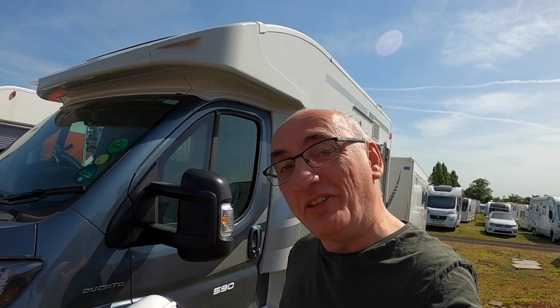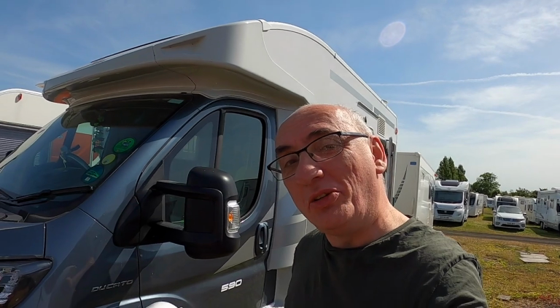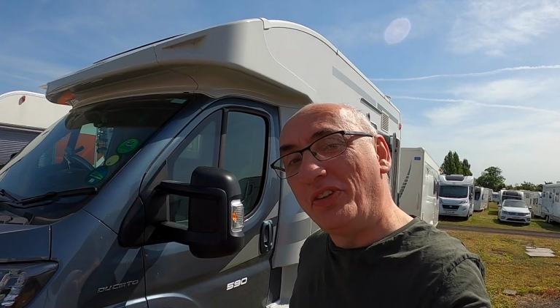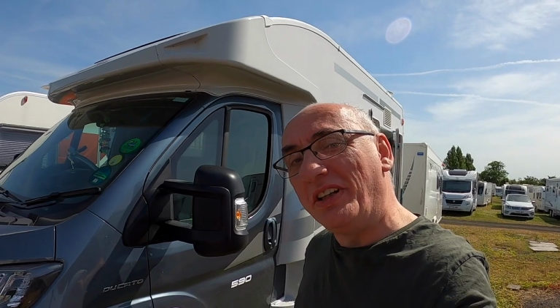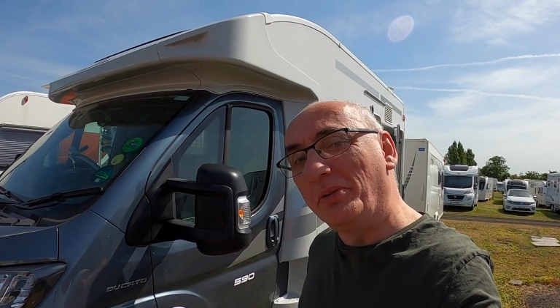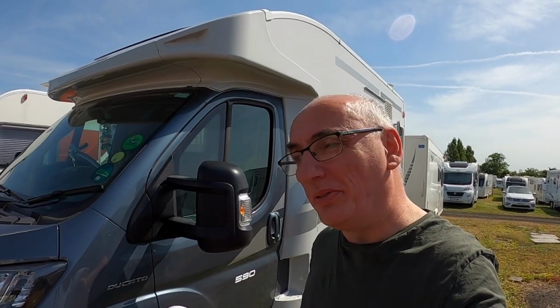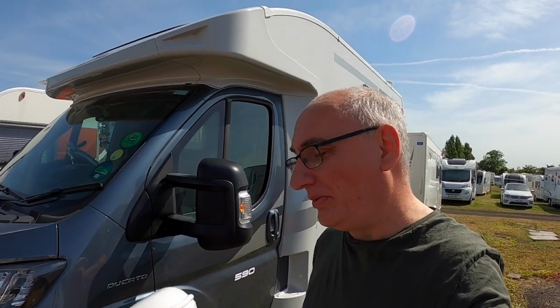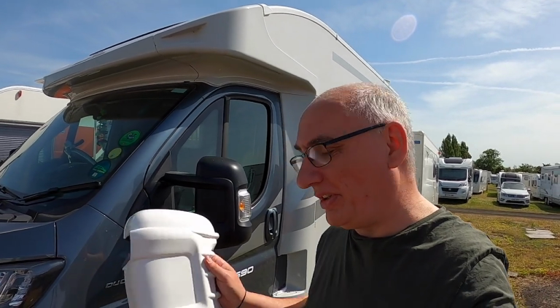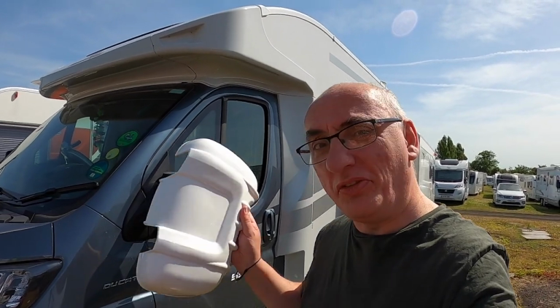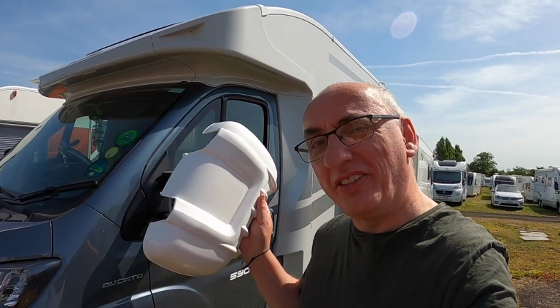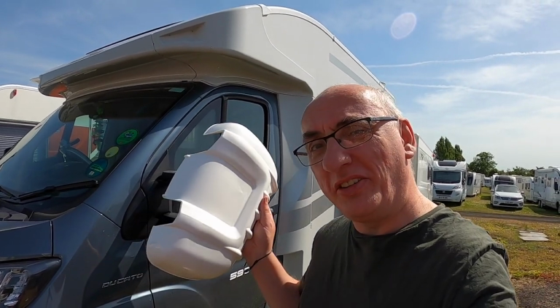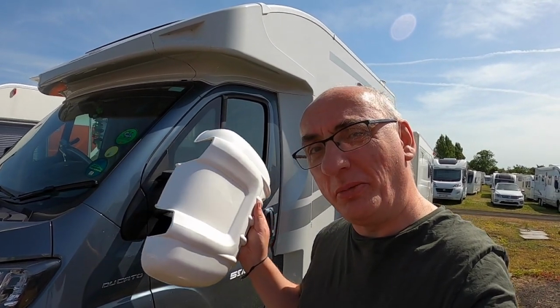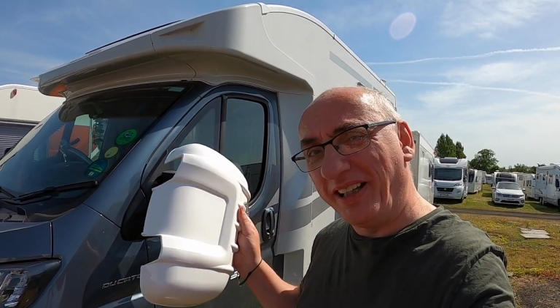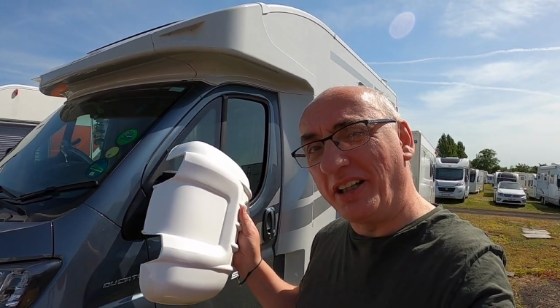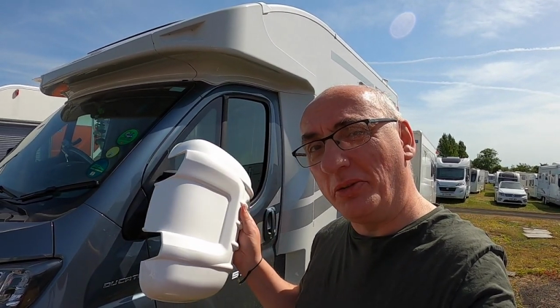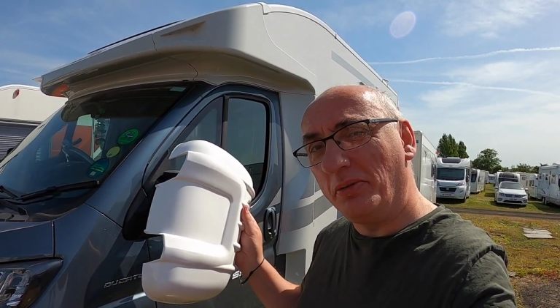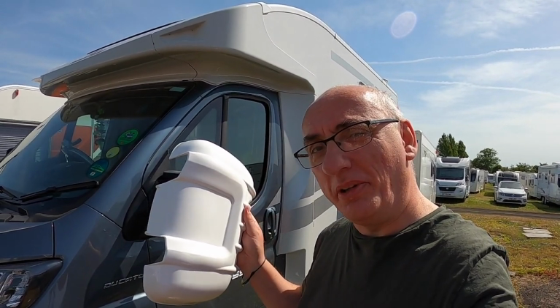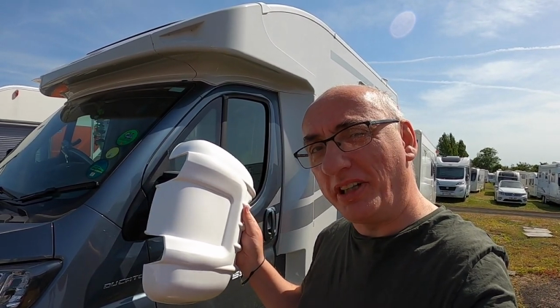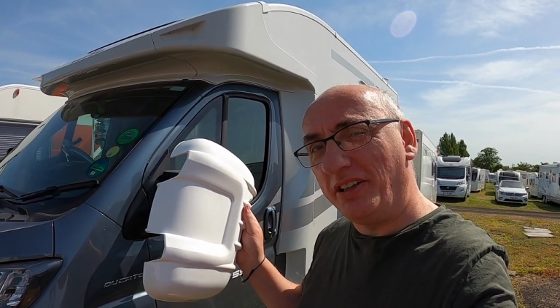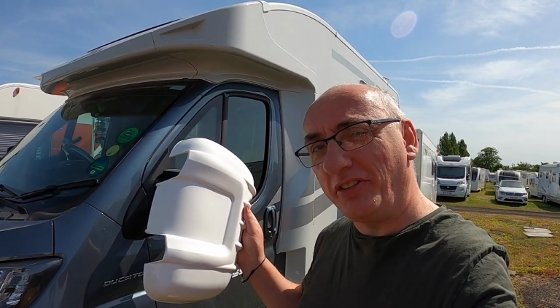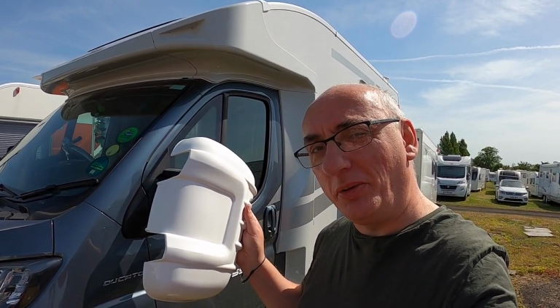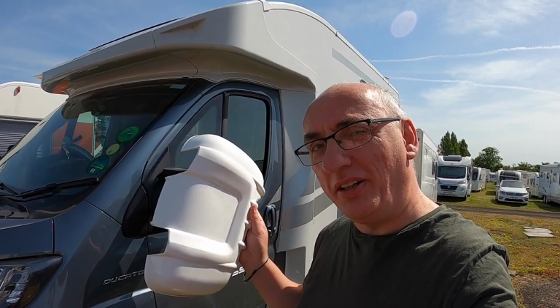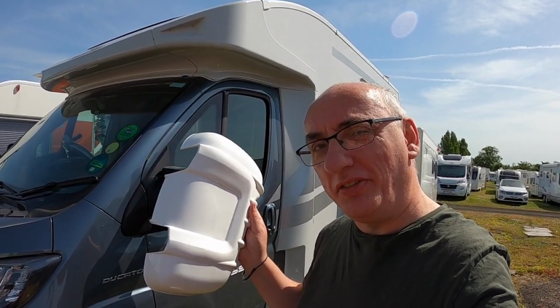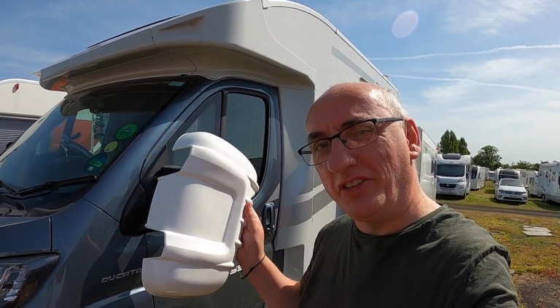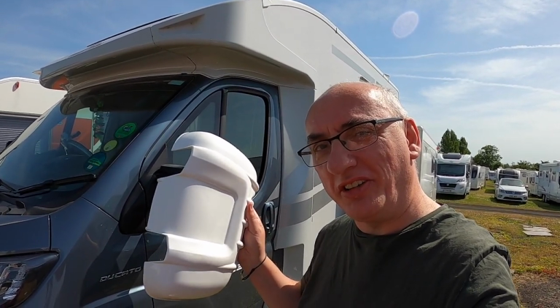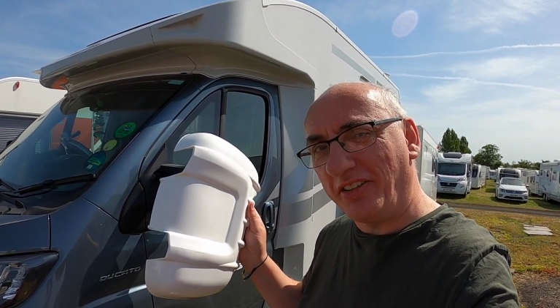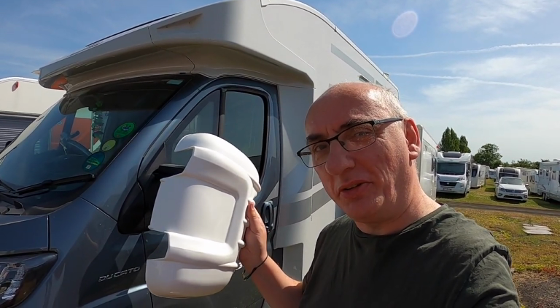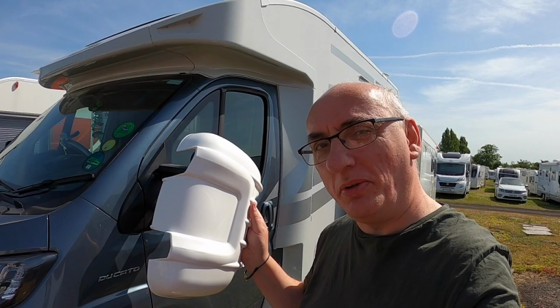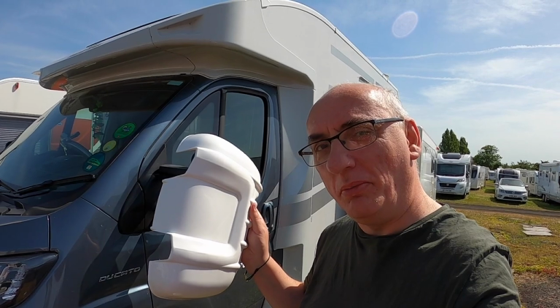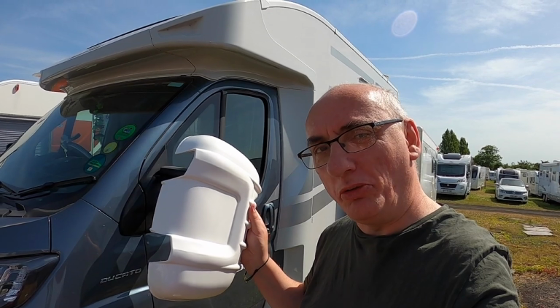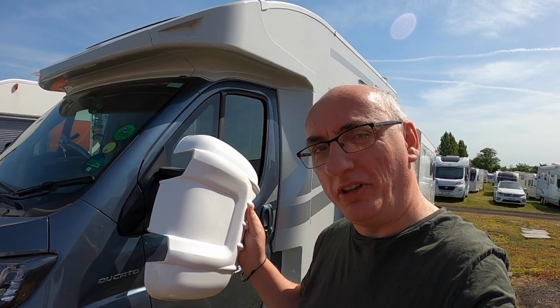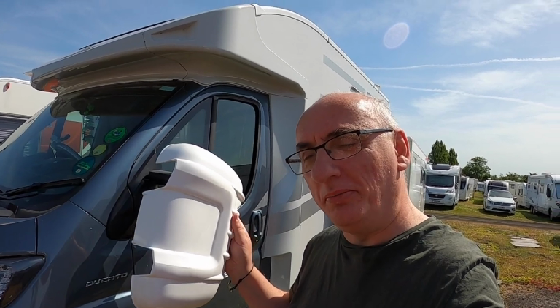In this short video we're going to fit the Malenko mirror guards to our Fiat Ducato motorhome.